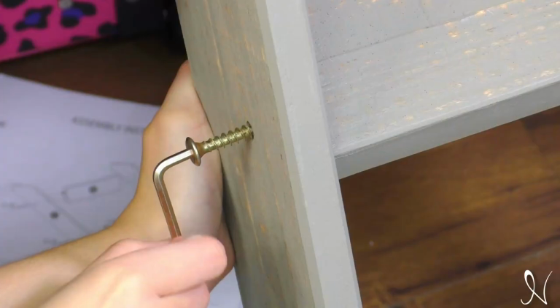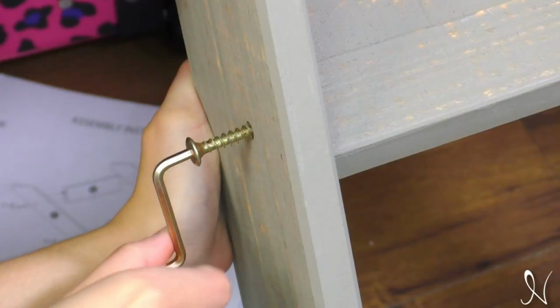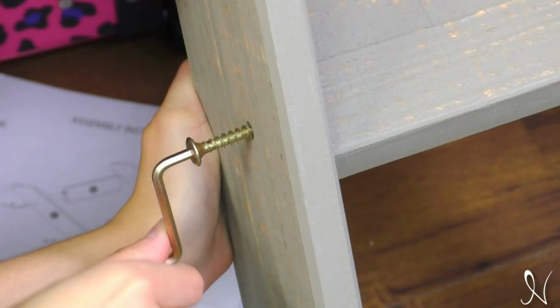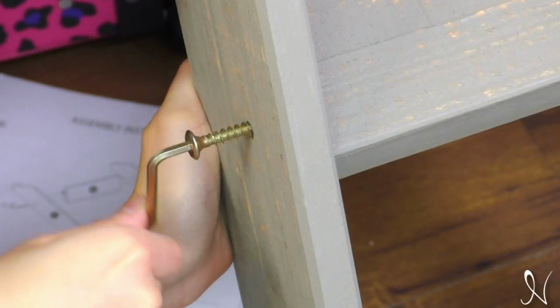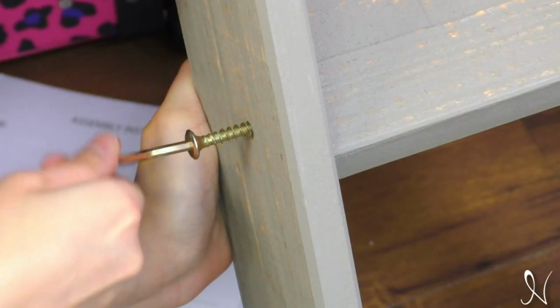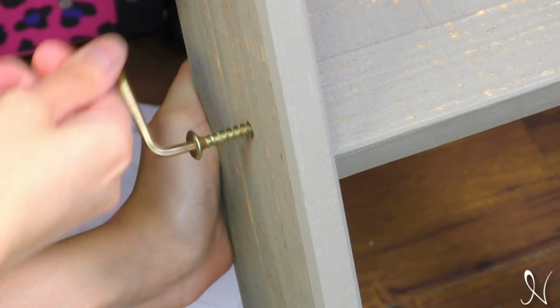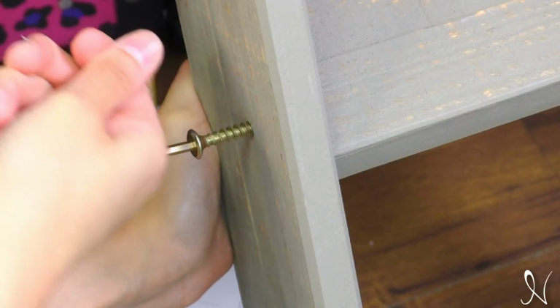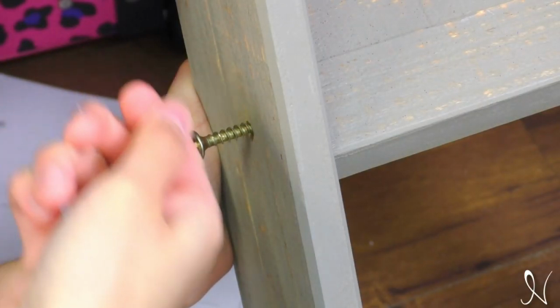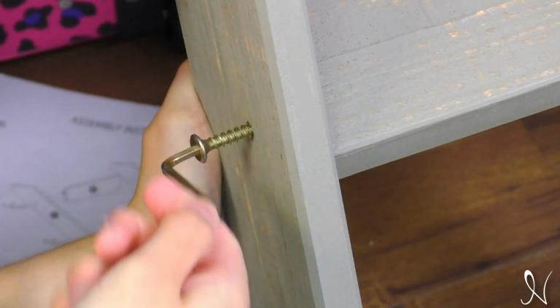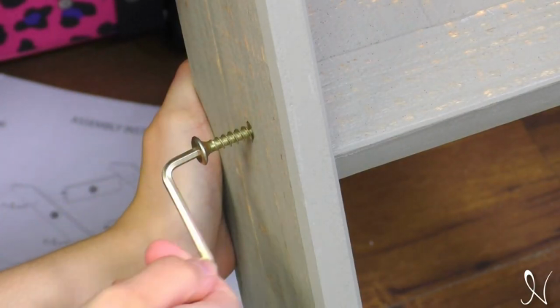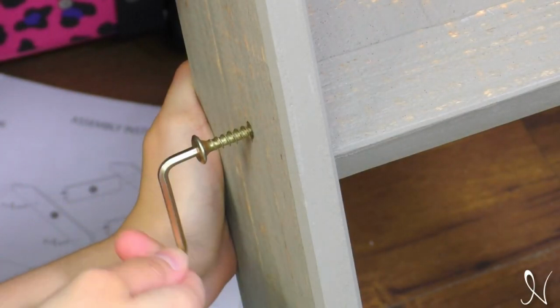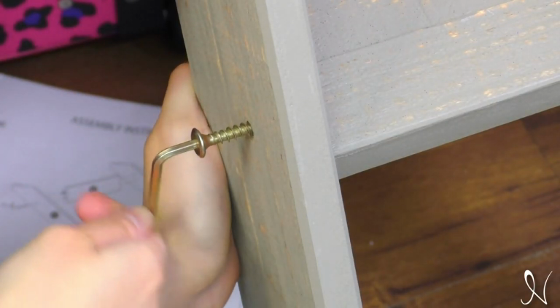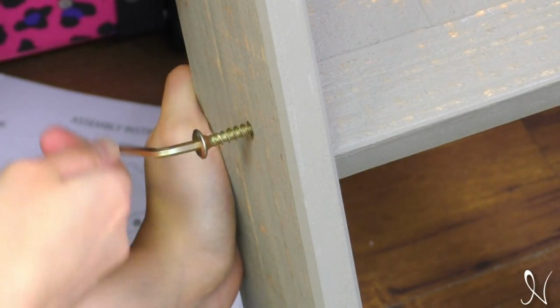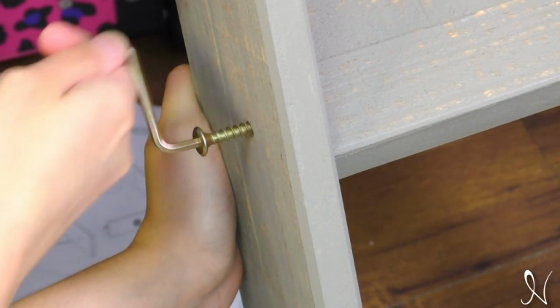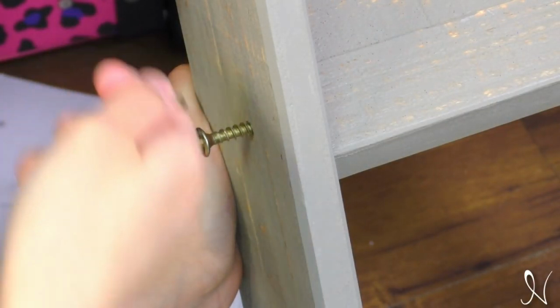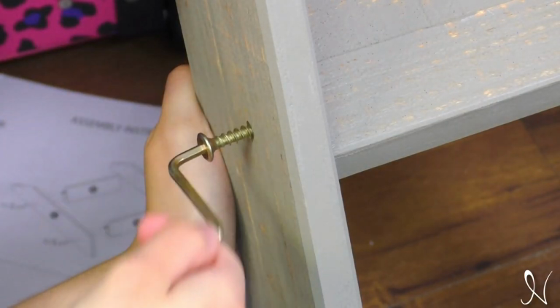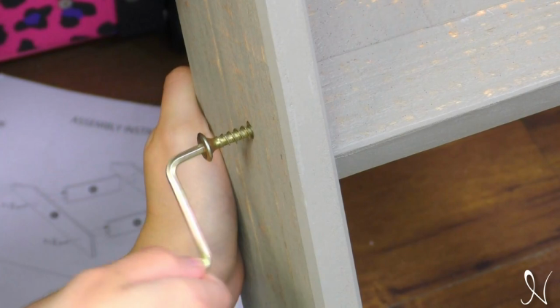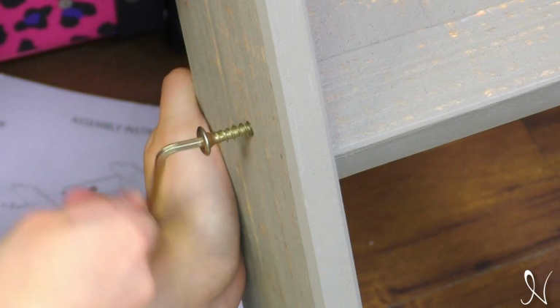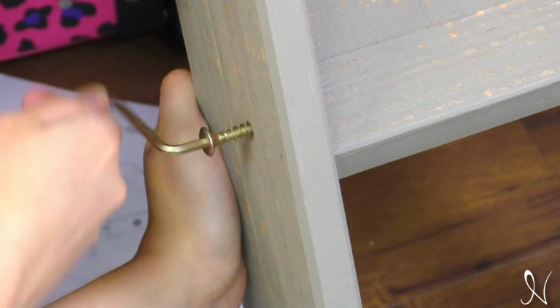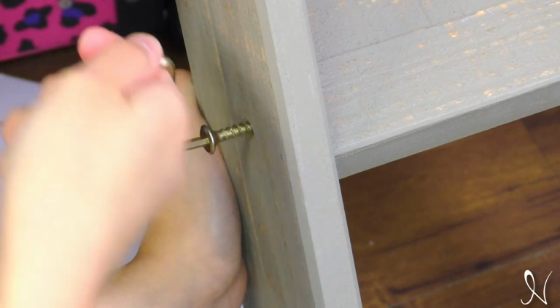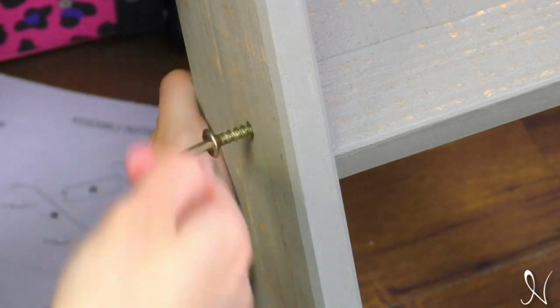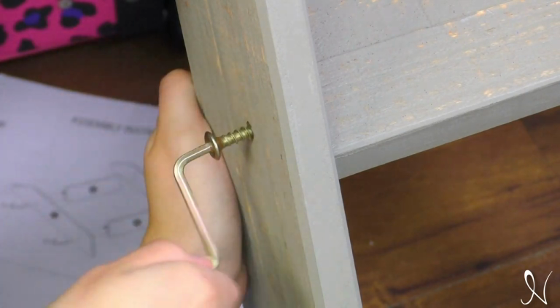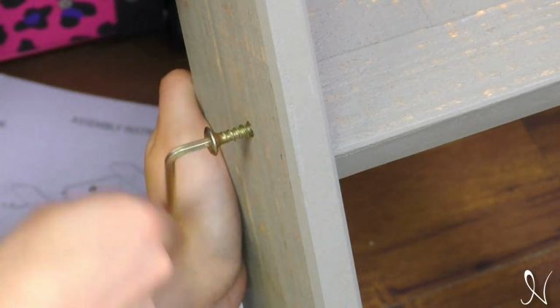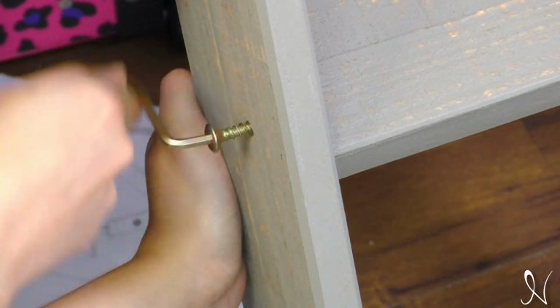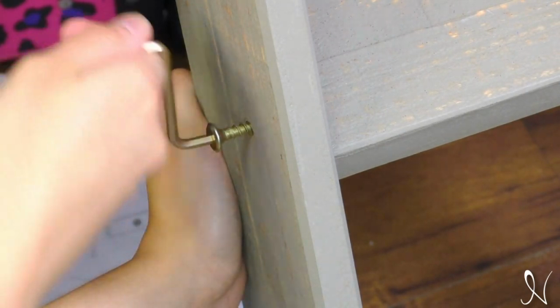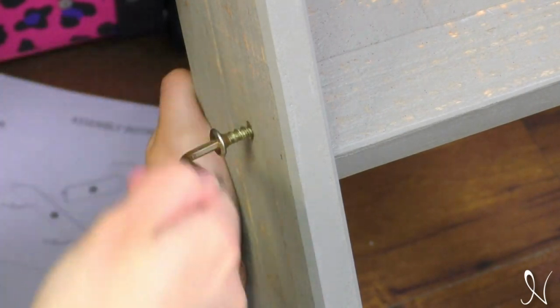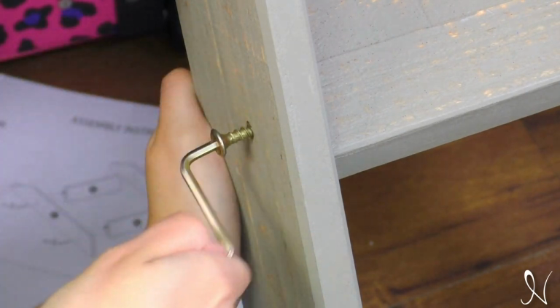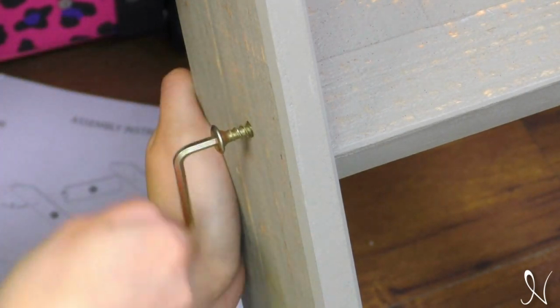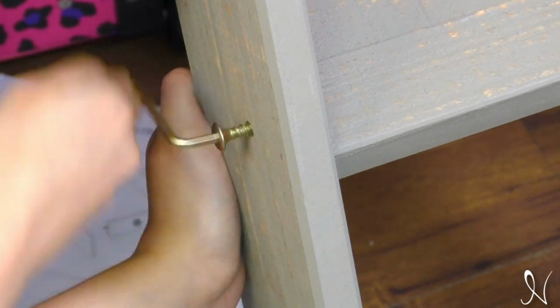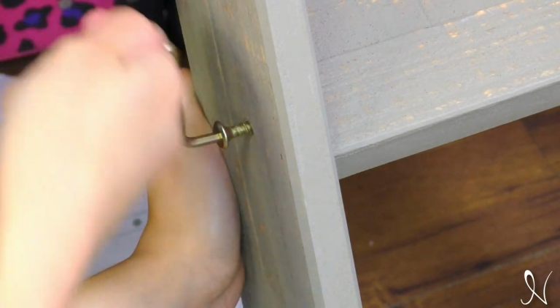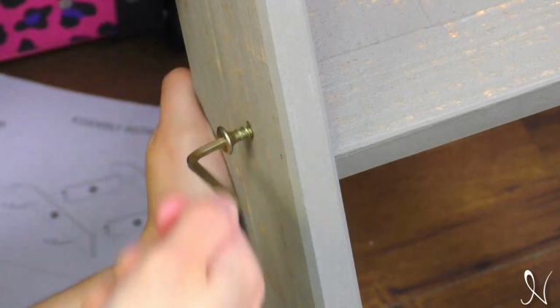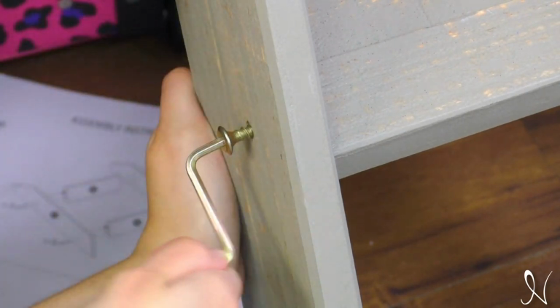Safety is our priority. The Susie Loft Bed meets the CPSC safety standards and requirements for your peace of mind.